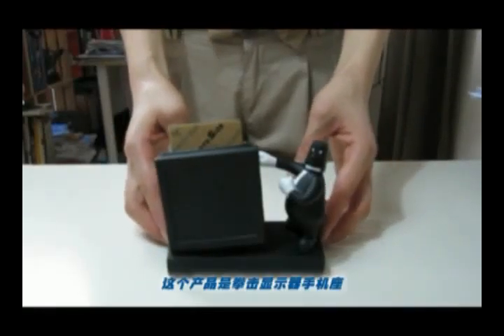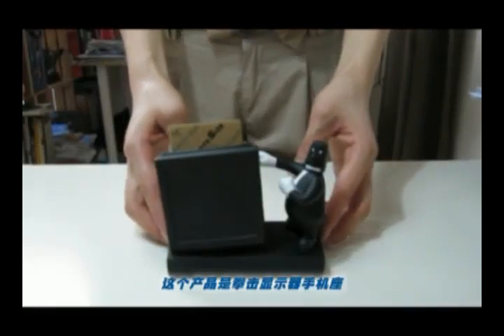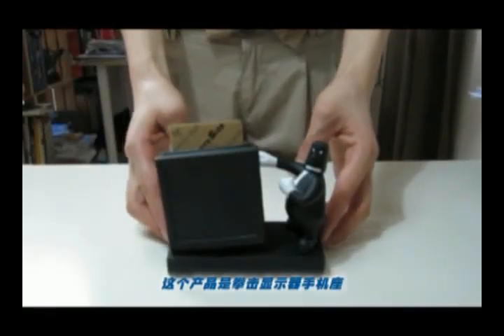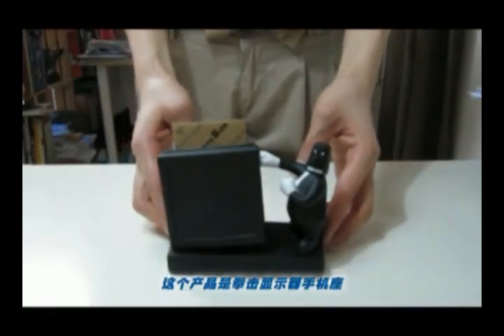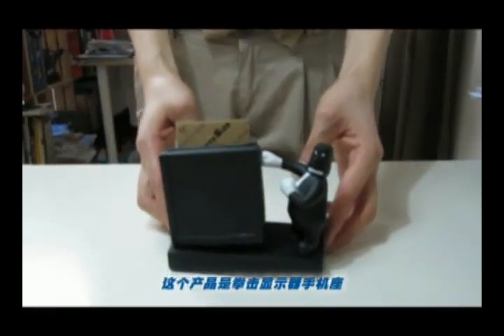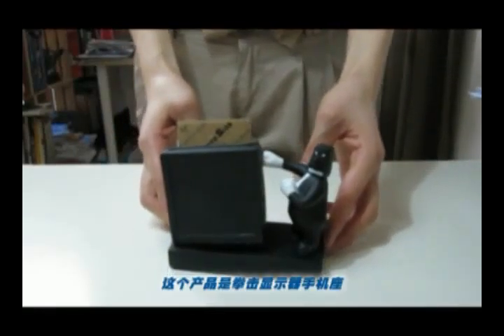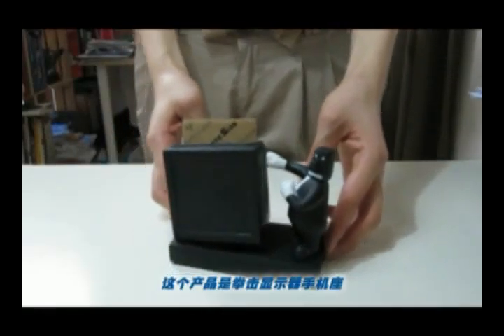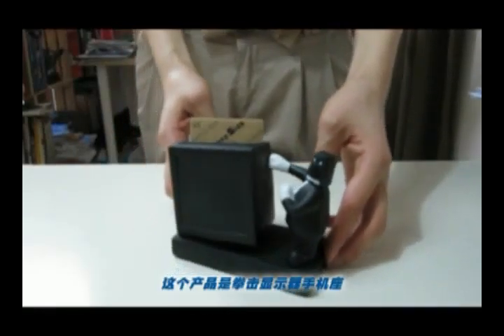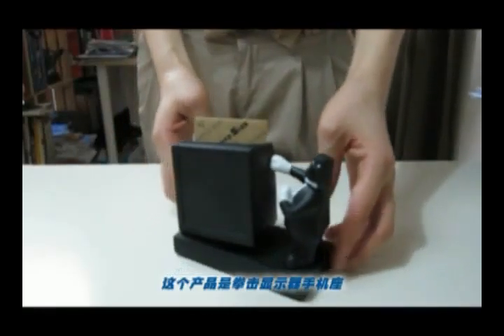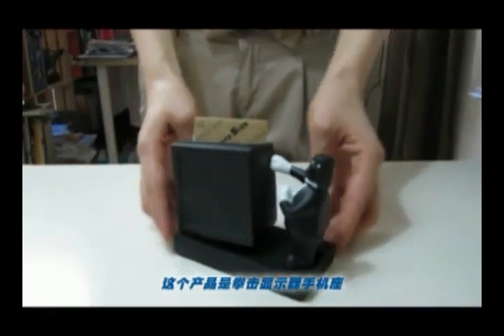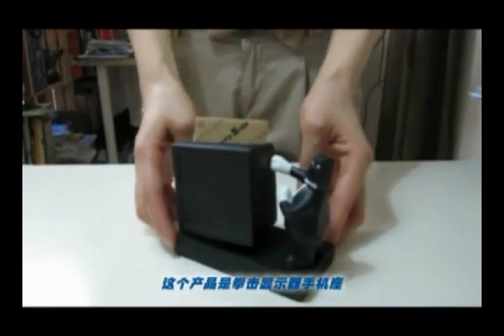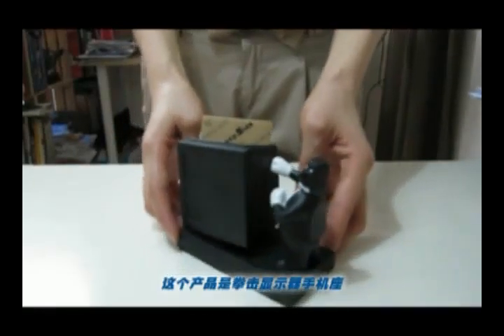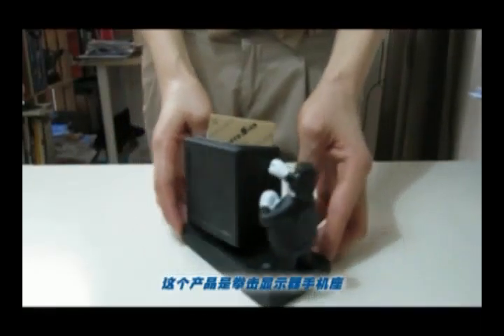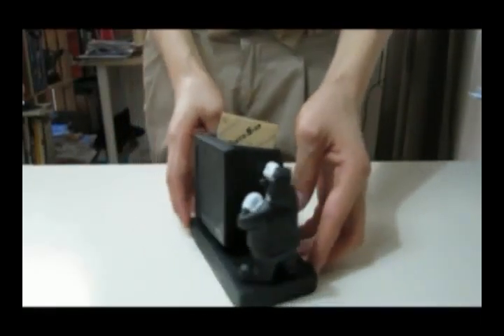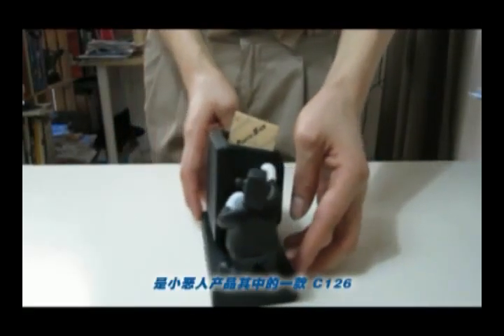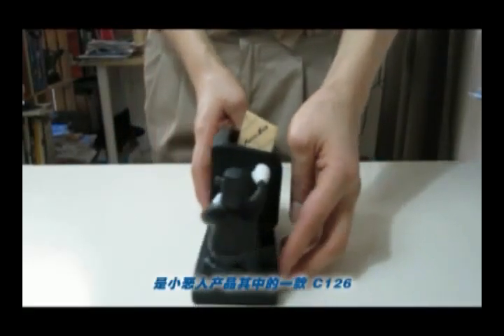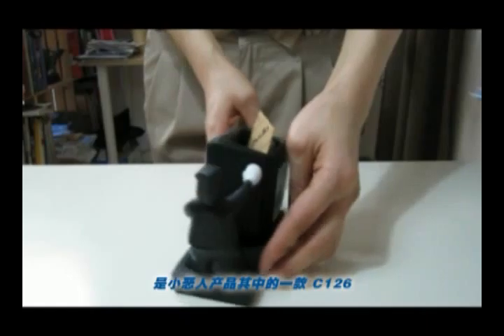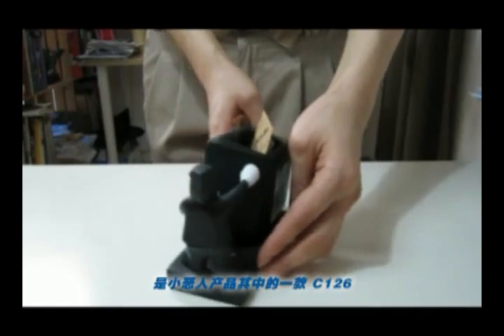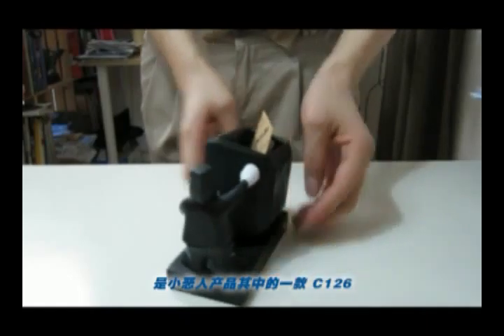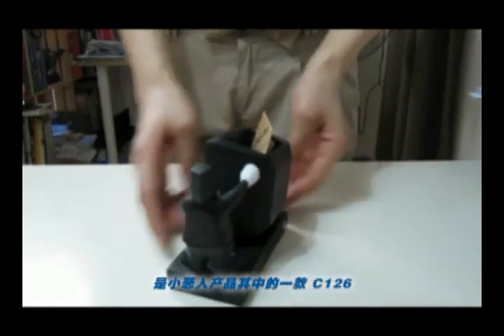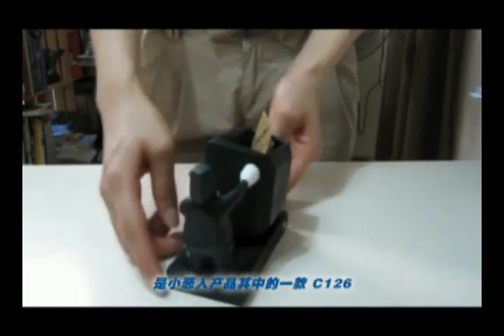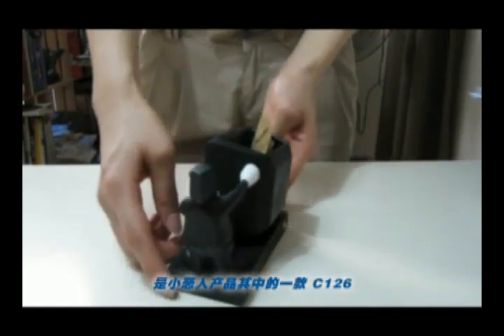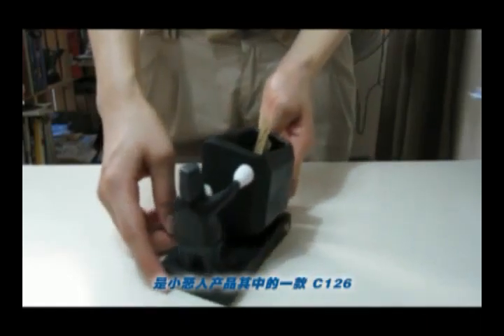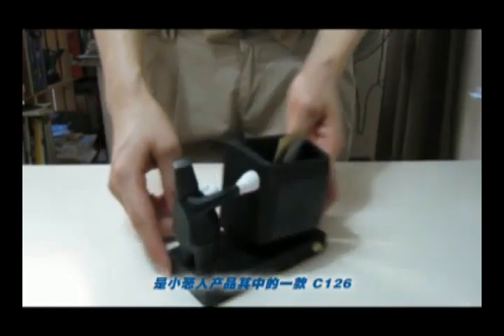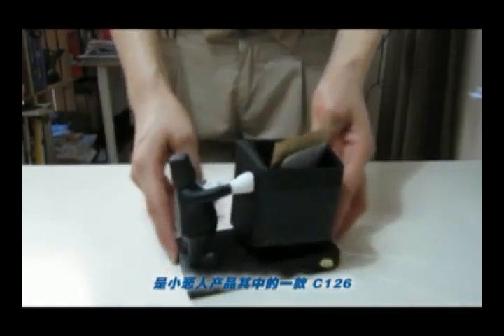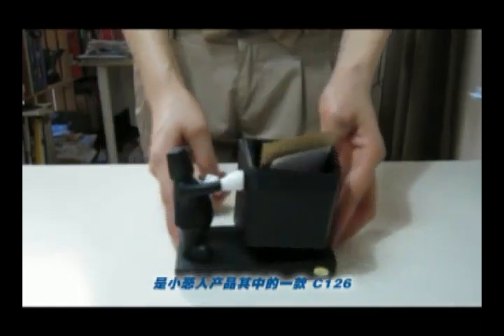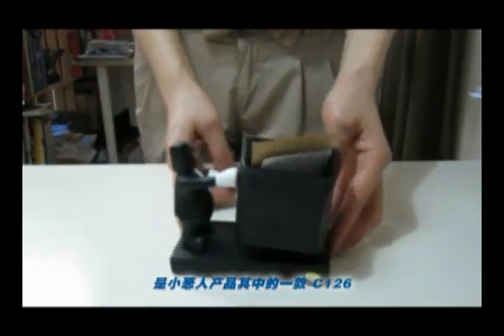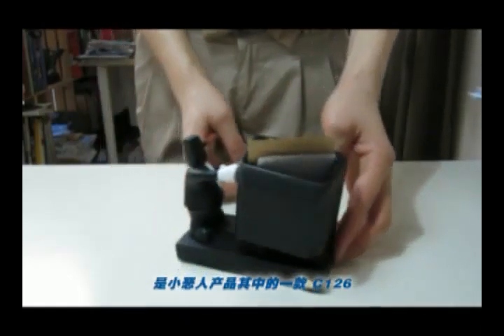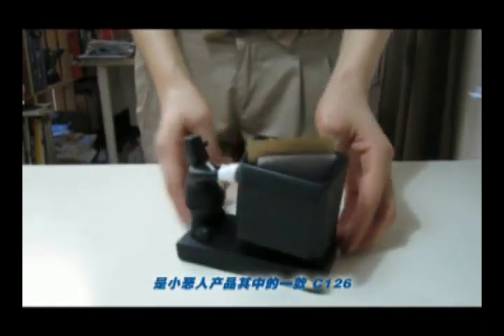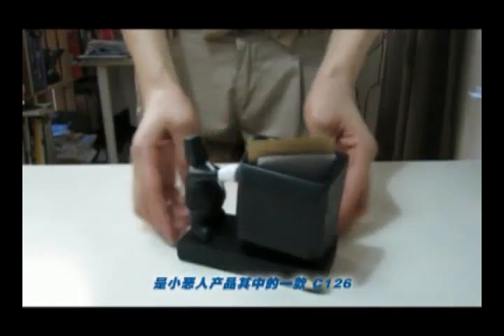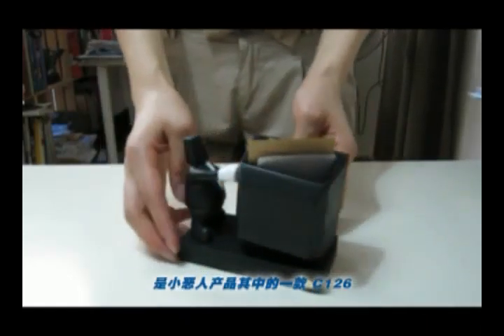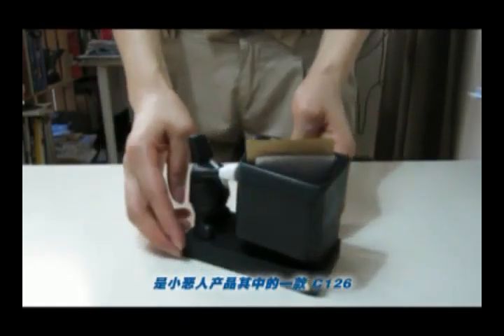This is the mobile phone holder. It is one of CACO's products, C126.